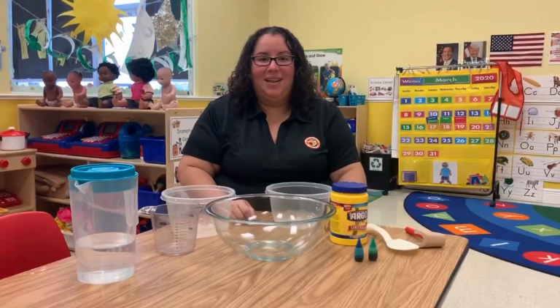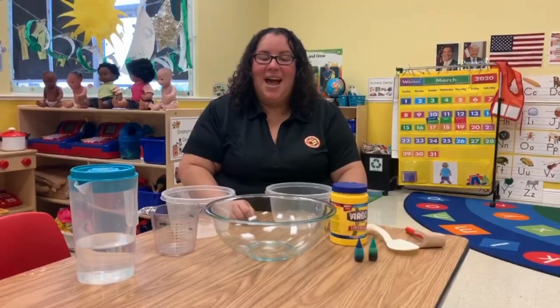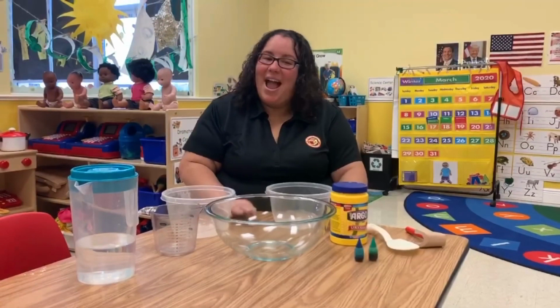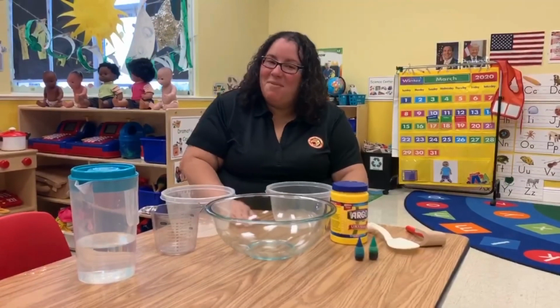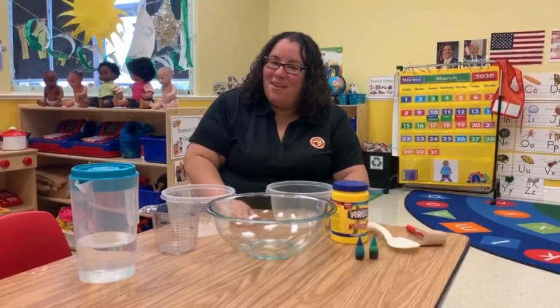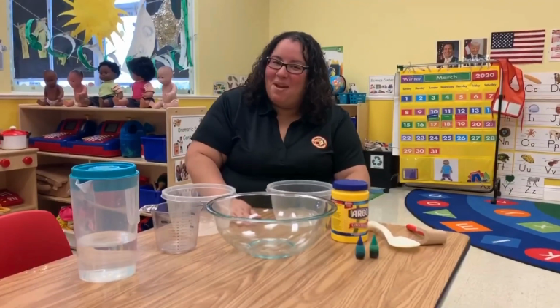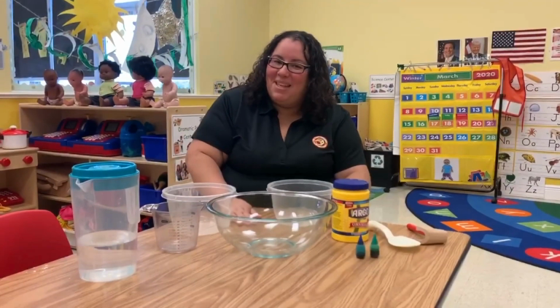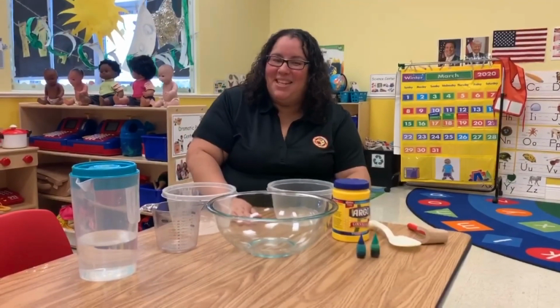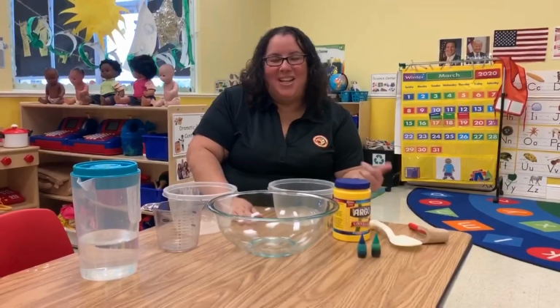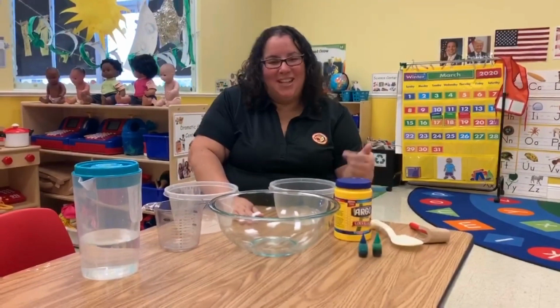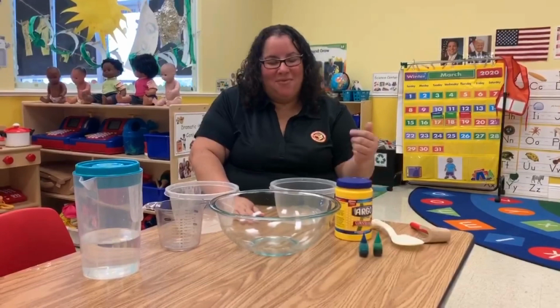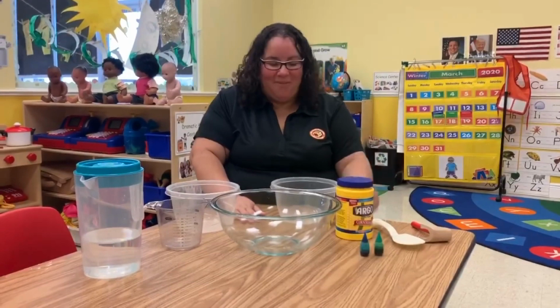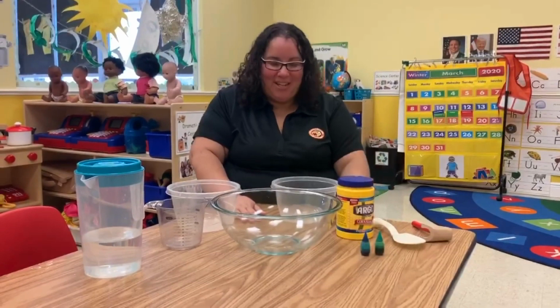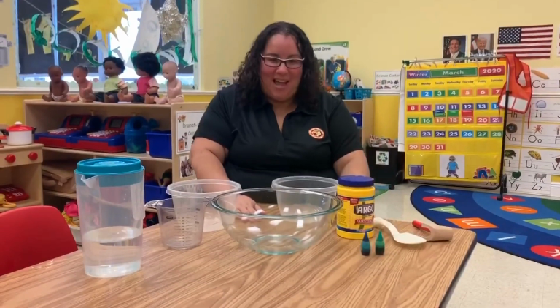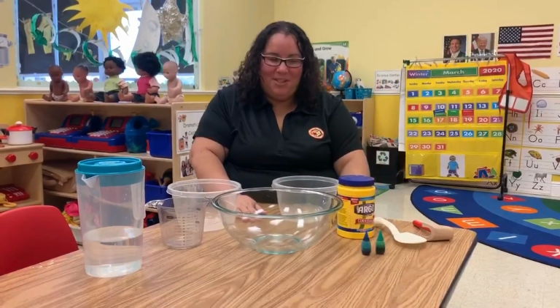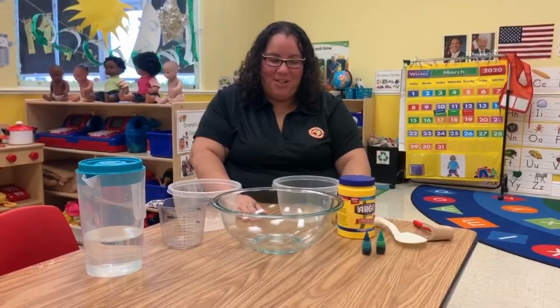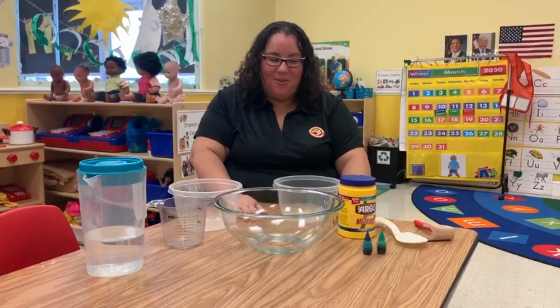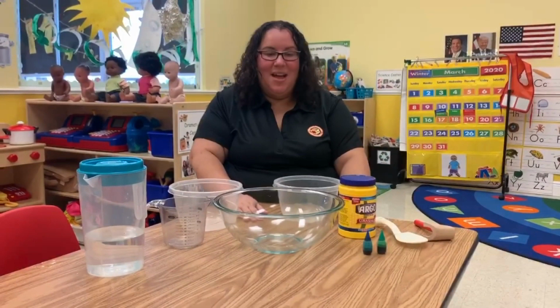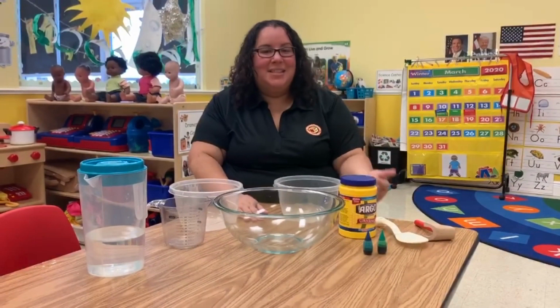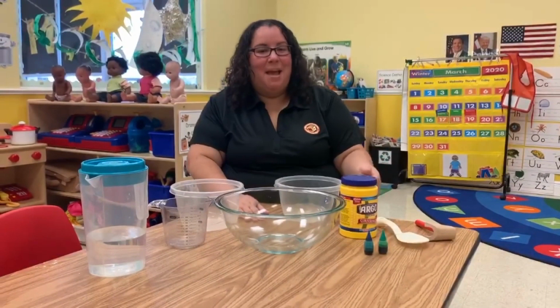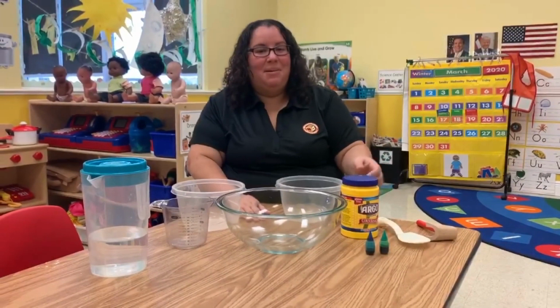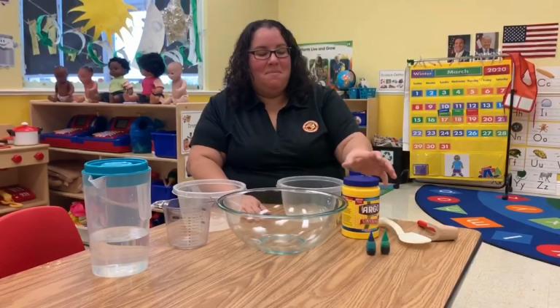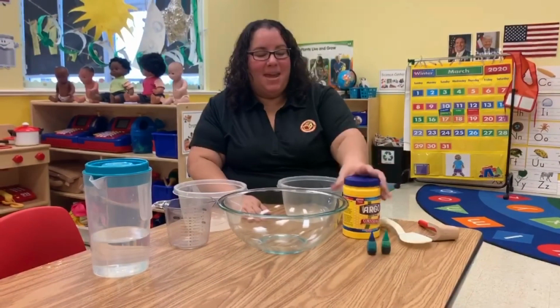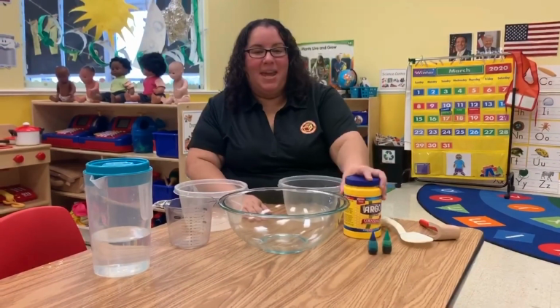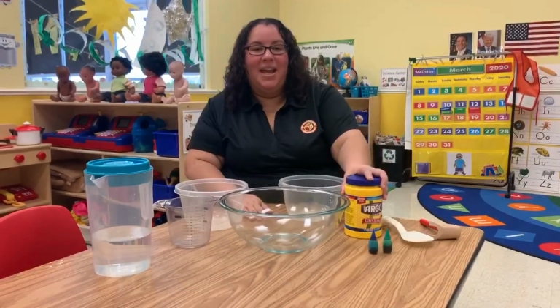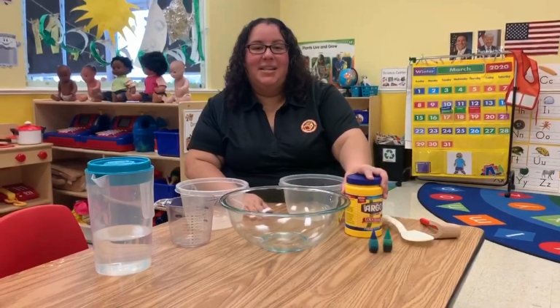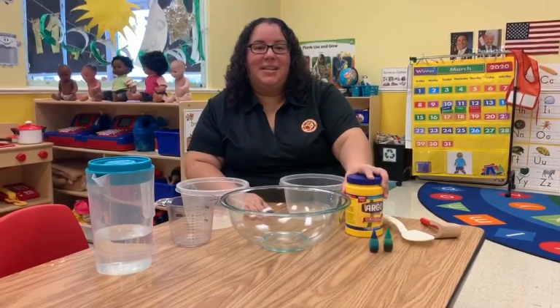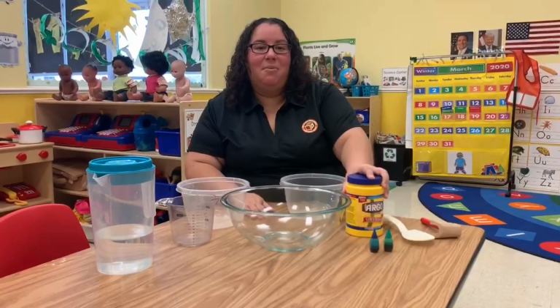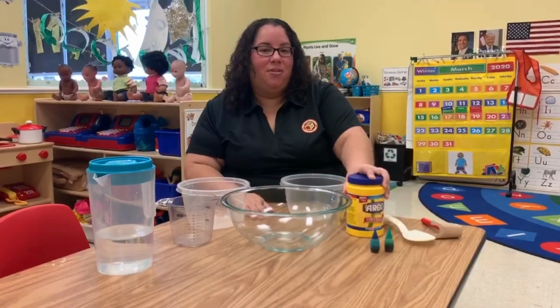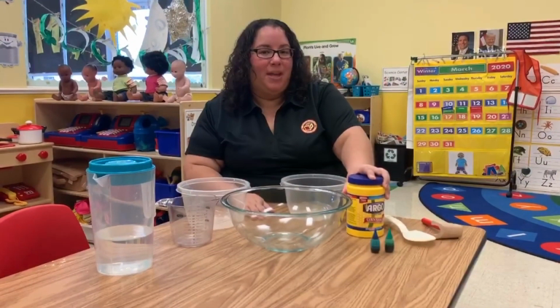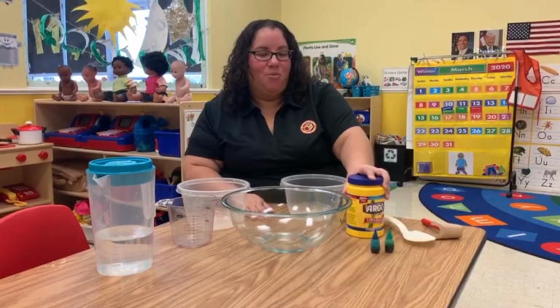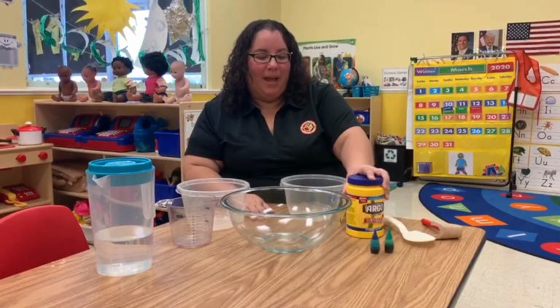Hi MFA Family! It's Jessica from Micros Academy 2. Today I'm going to be making some Earth Day Oobleck.